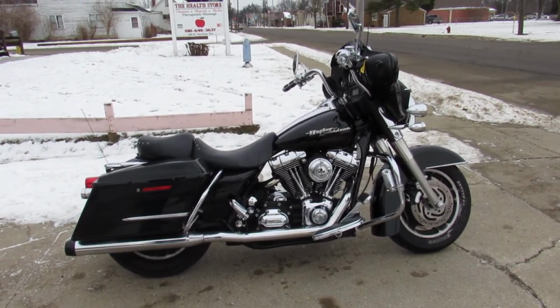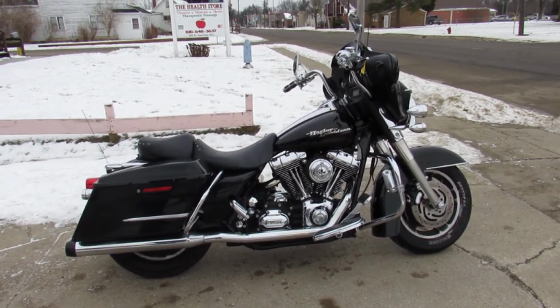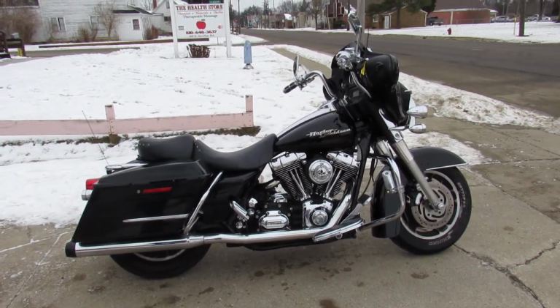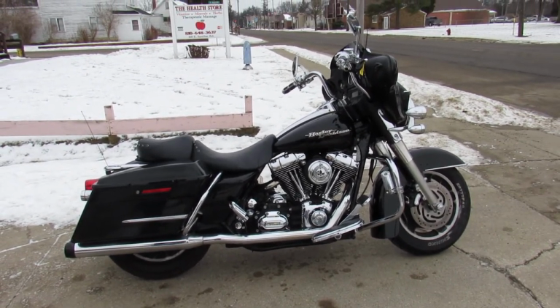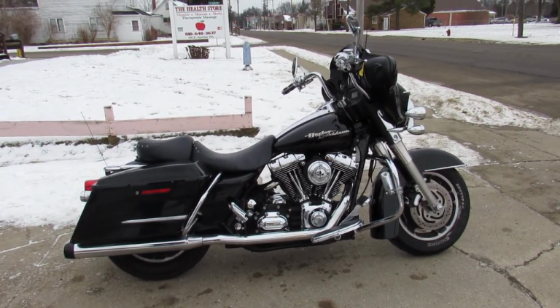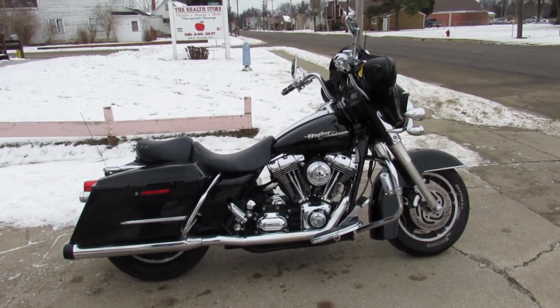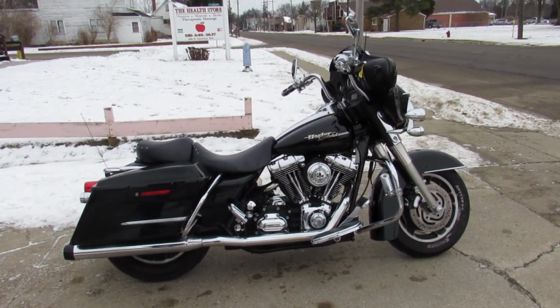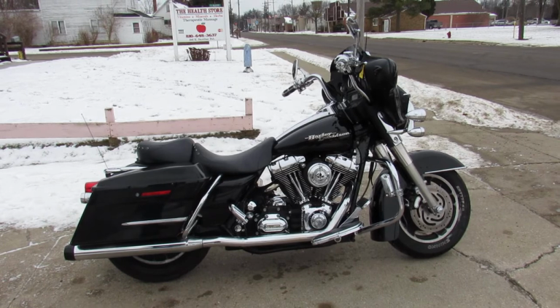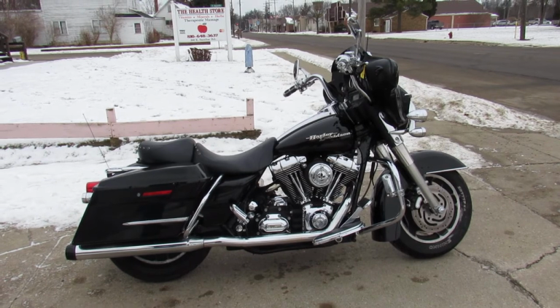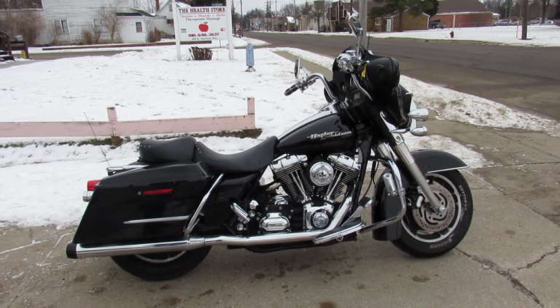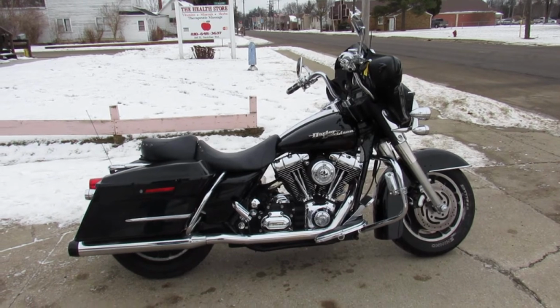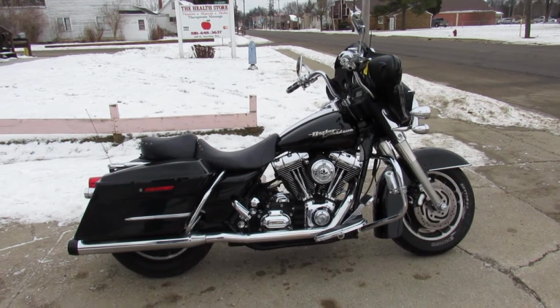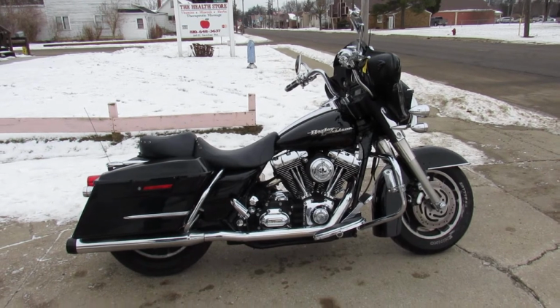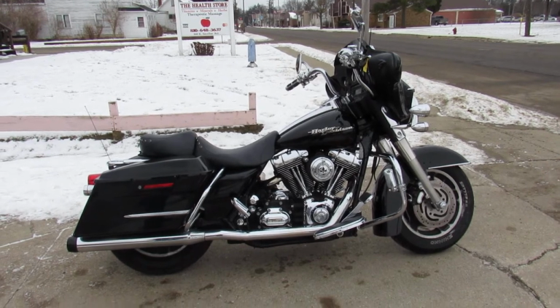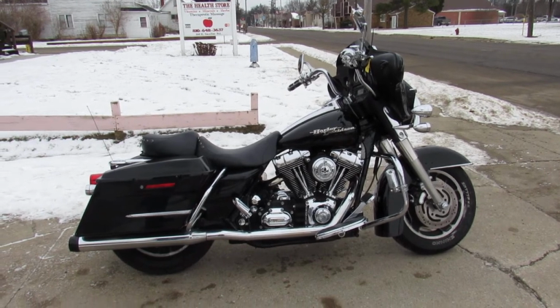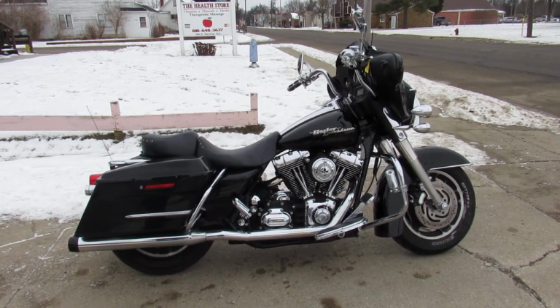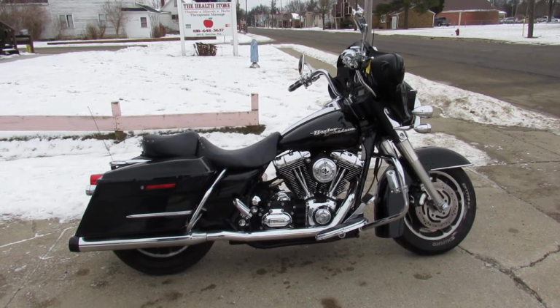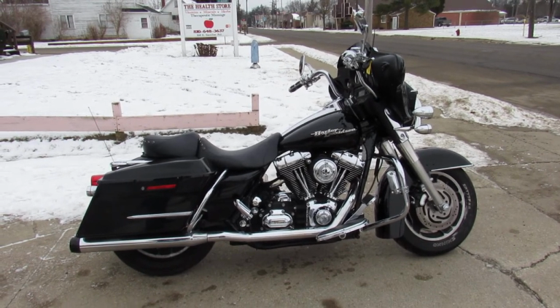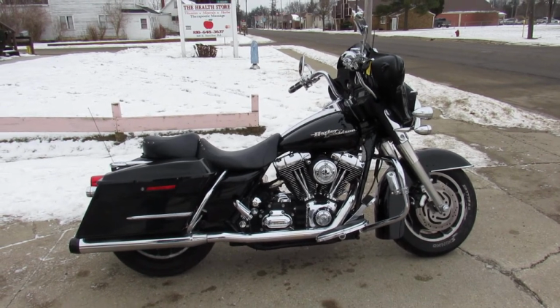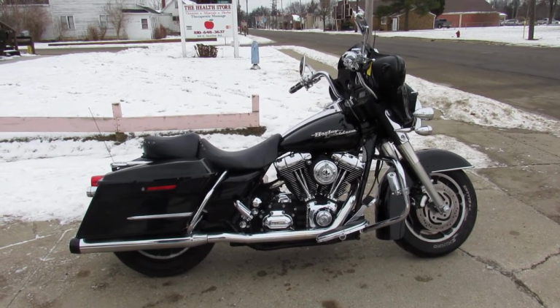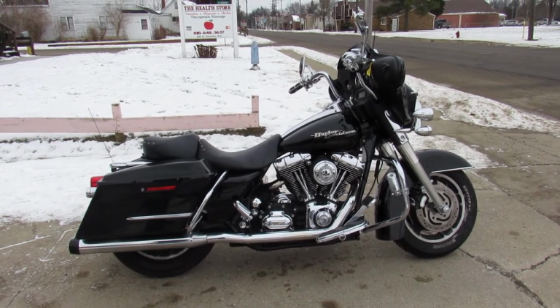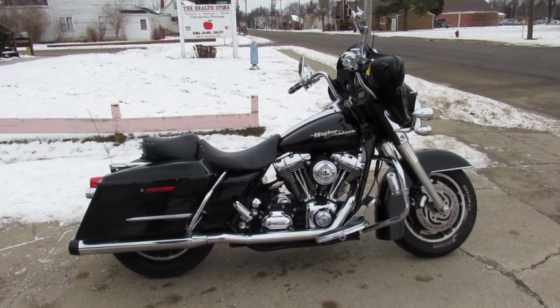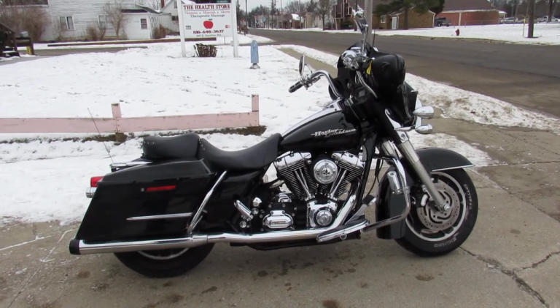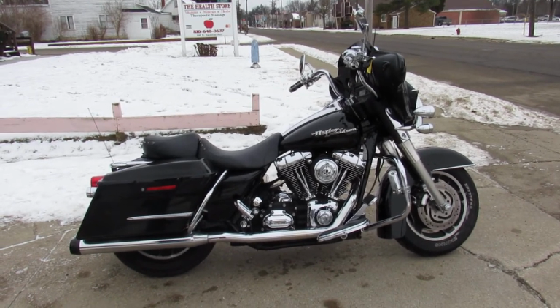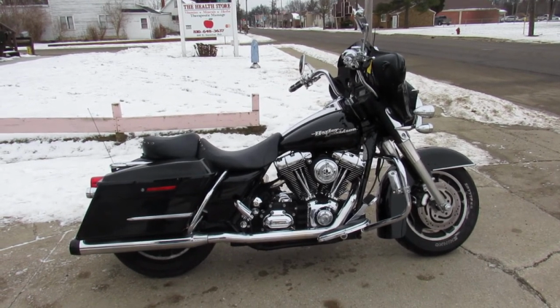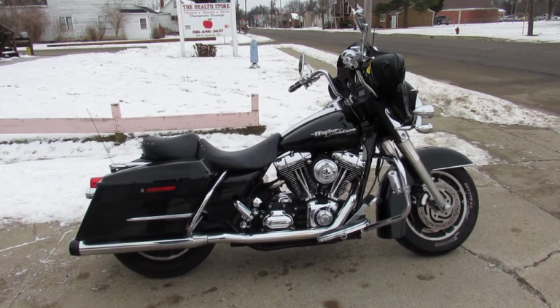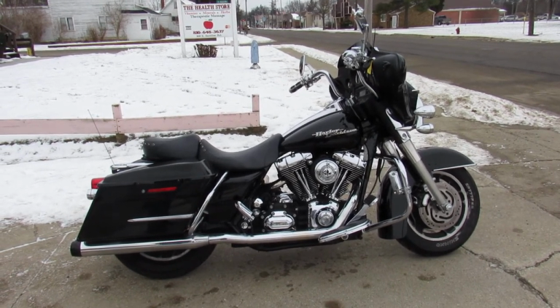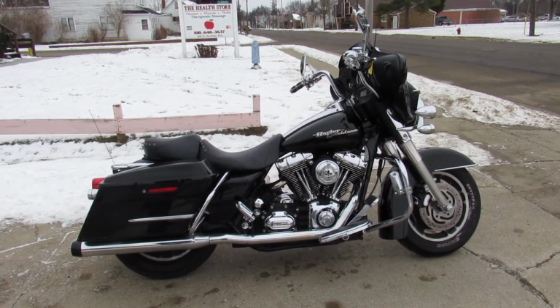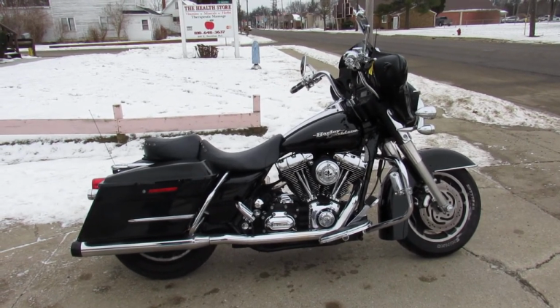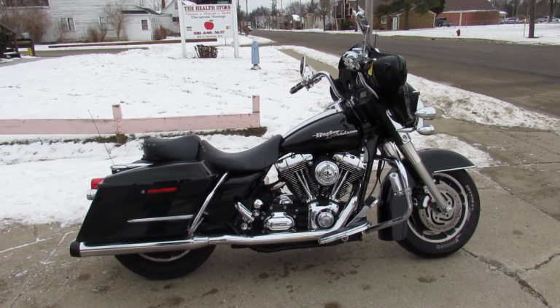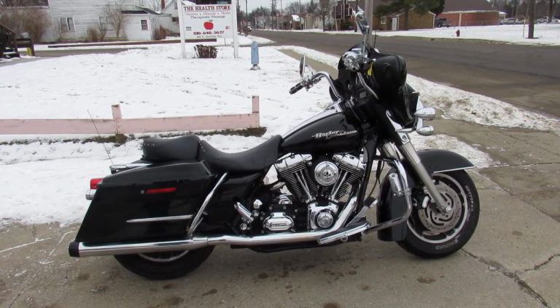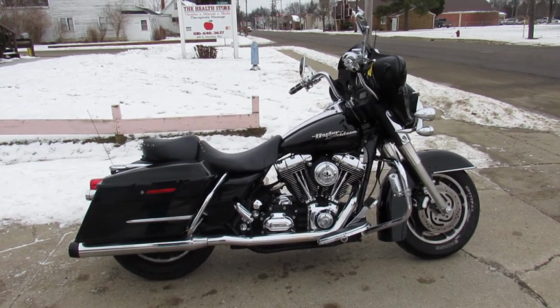We've got over 450 used Harleys, guaranteed financing, out-of-state financing, and nationwide shipping. Call today and you can ride today — approvalPowerSports.com.